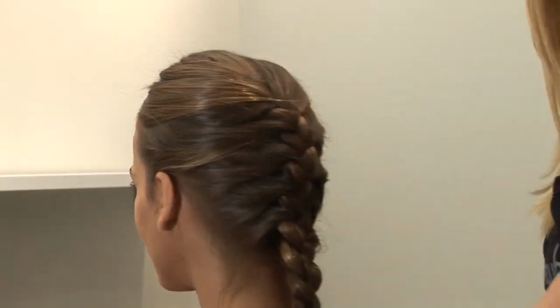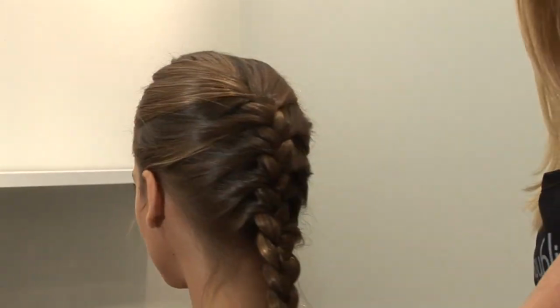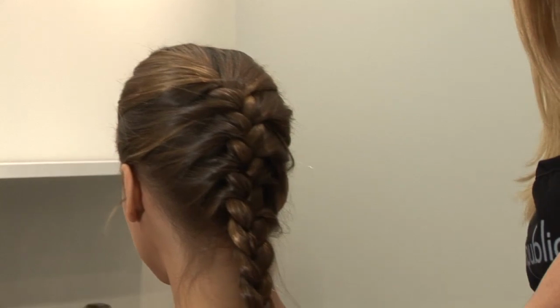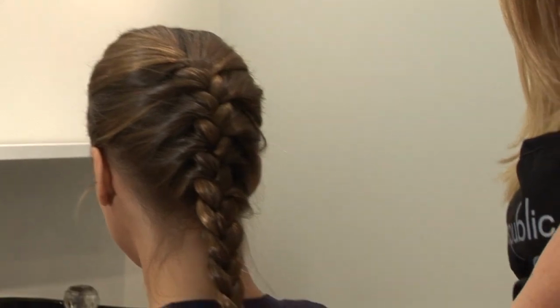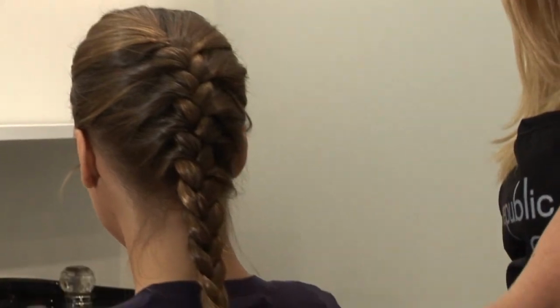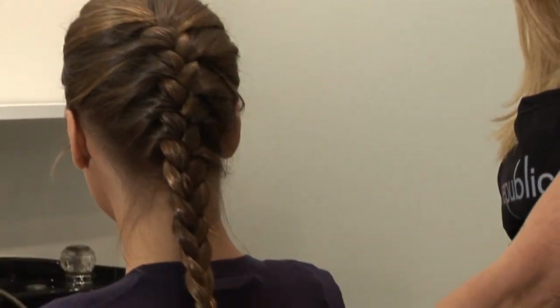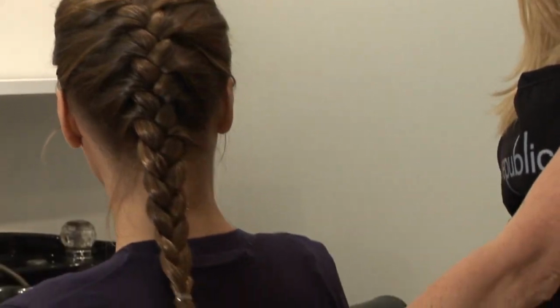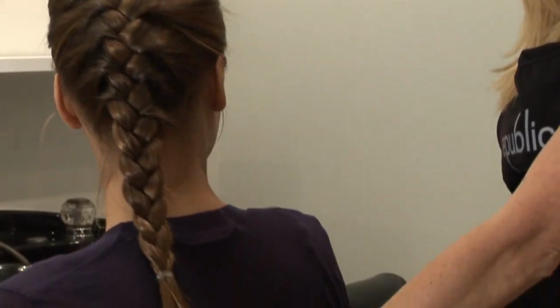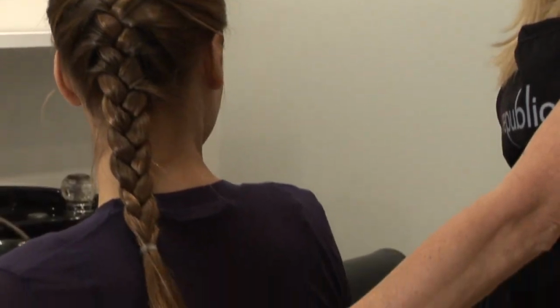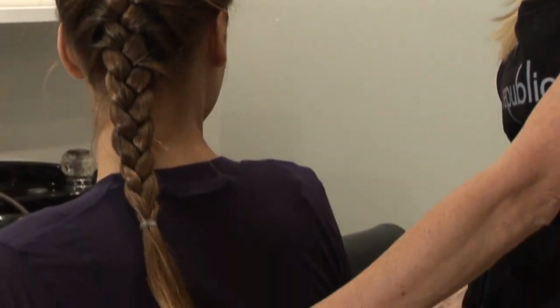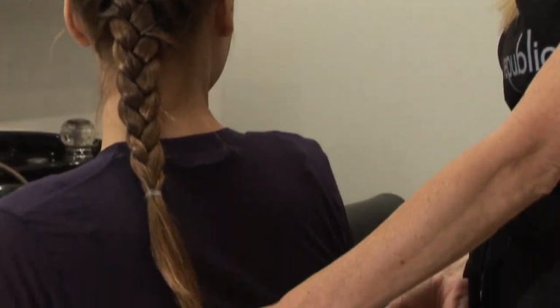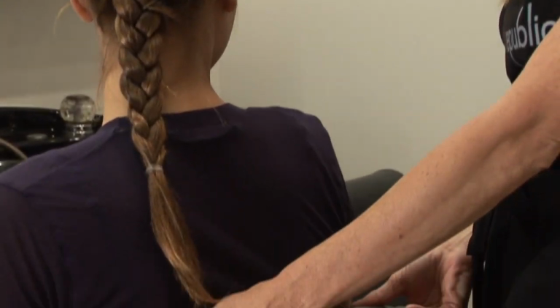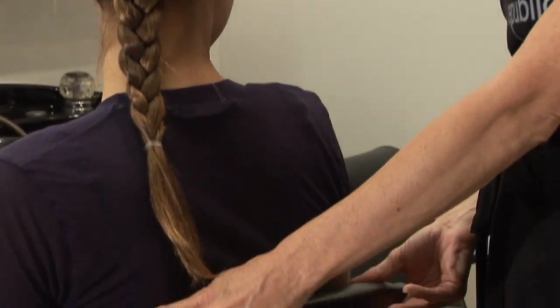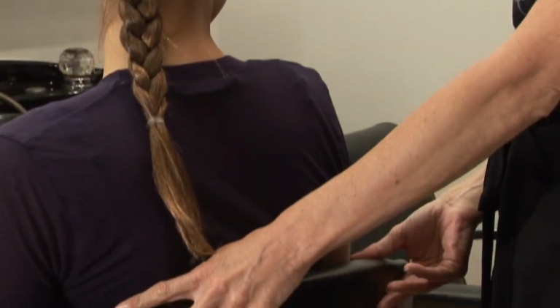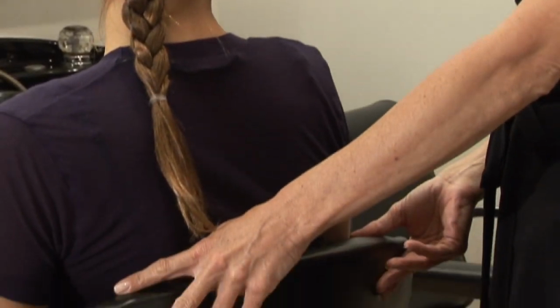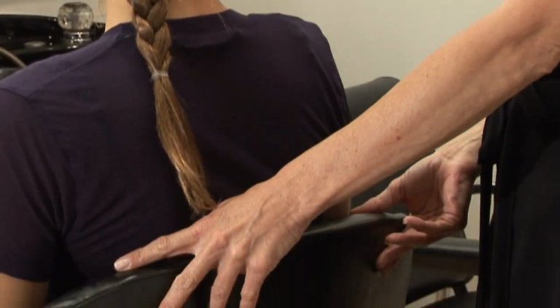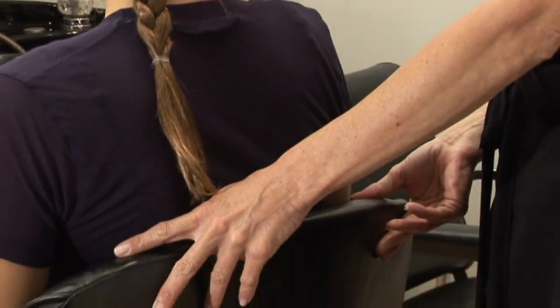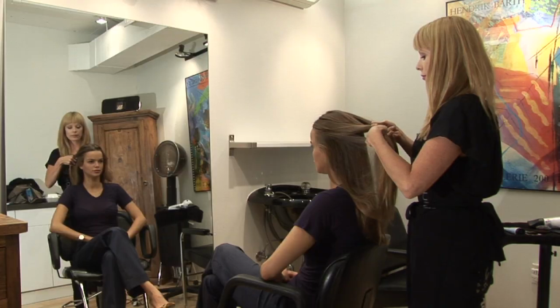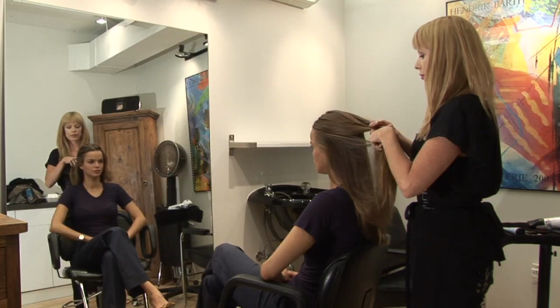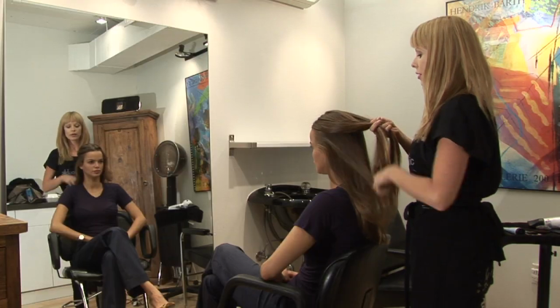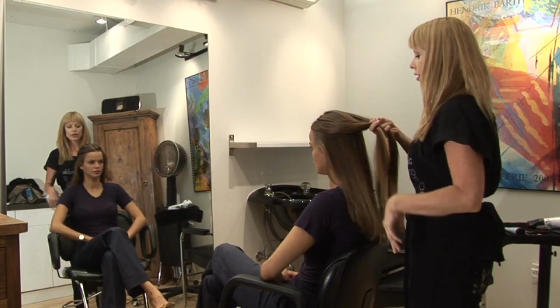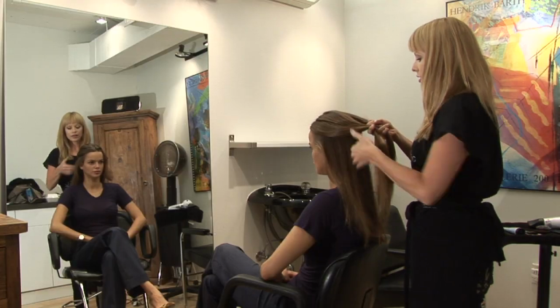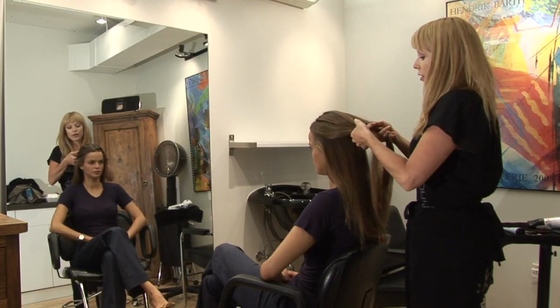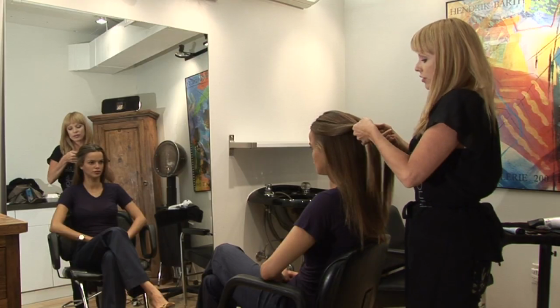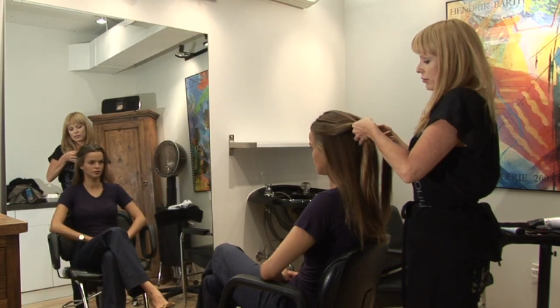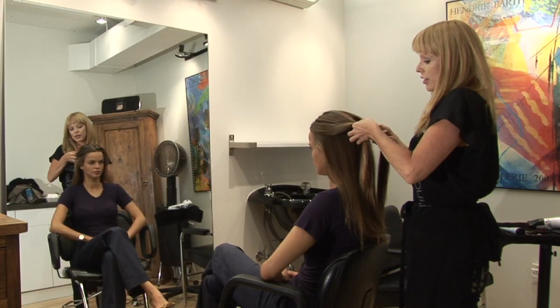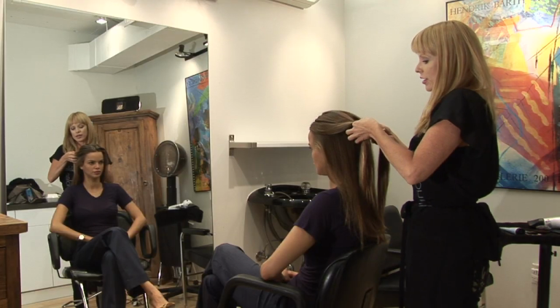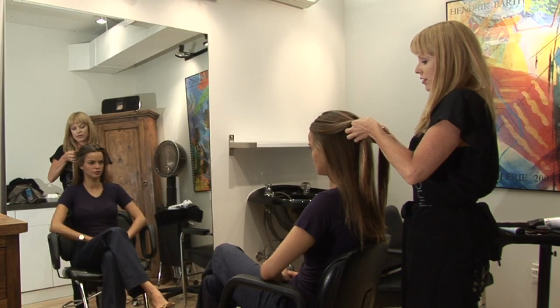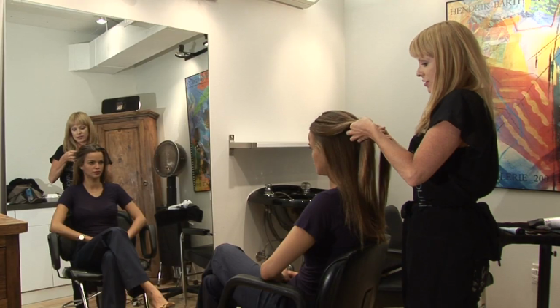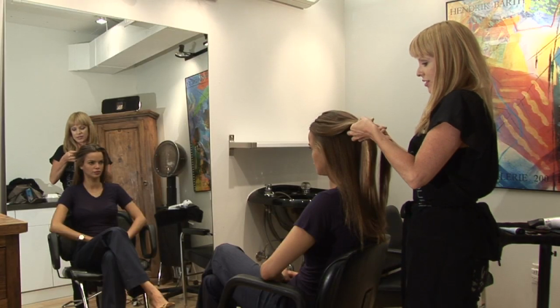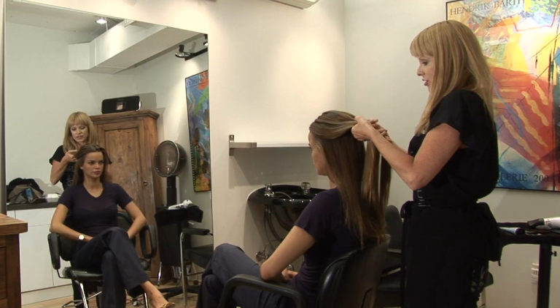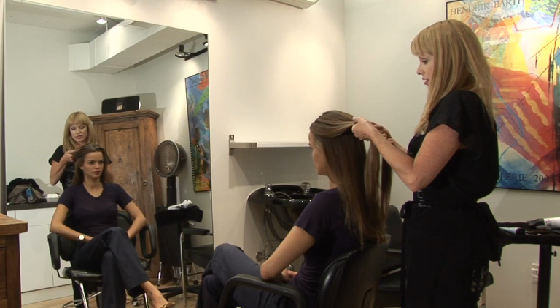So the first thing we want to do is separate the hair into three sections, and you want three even sections.